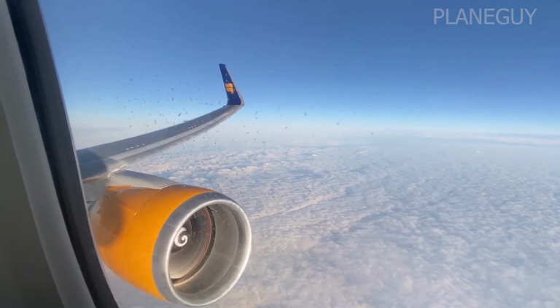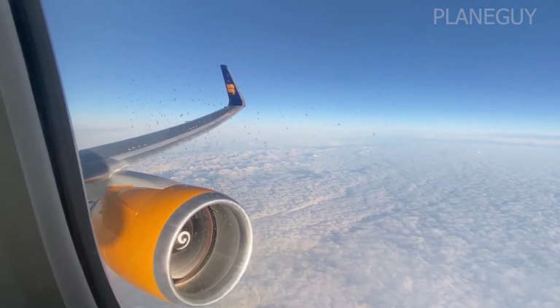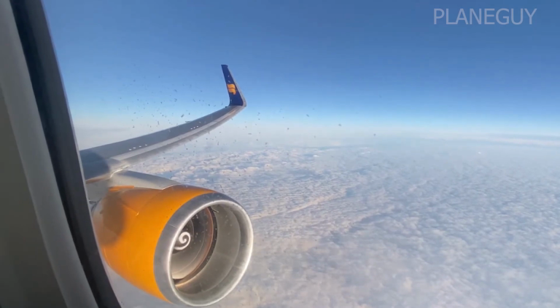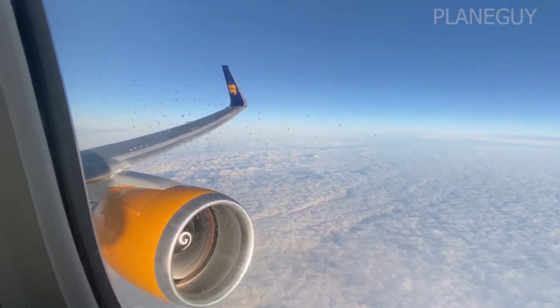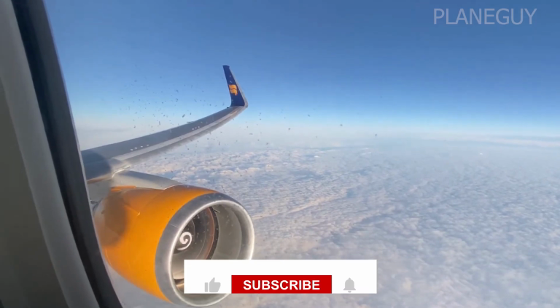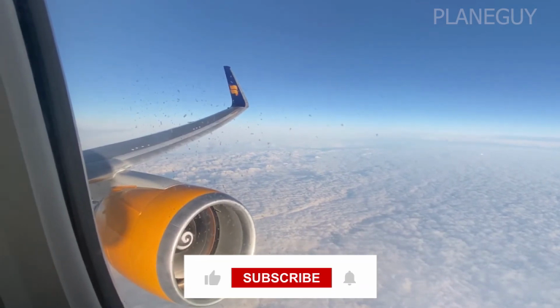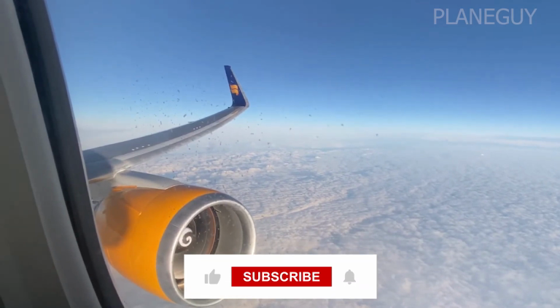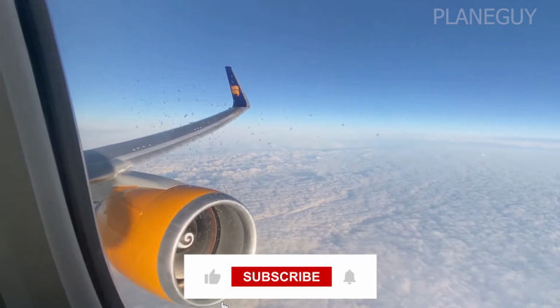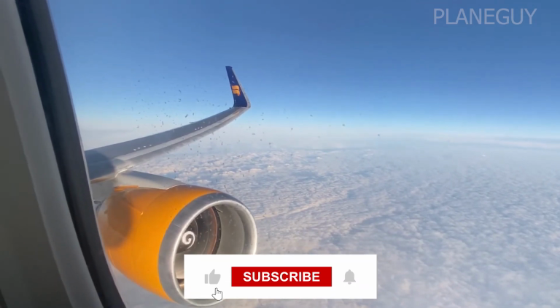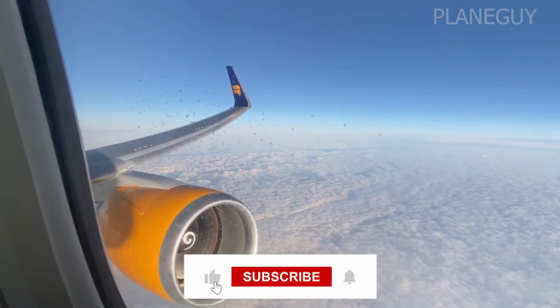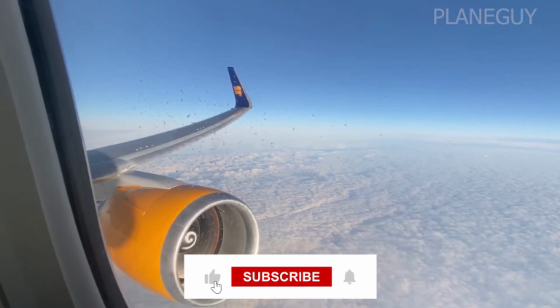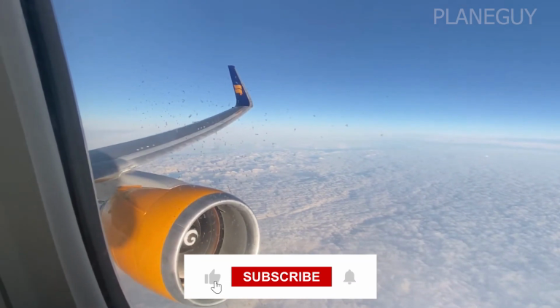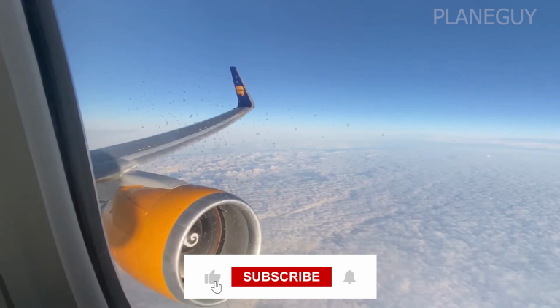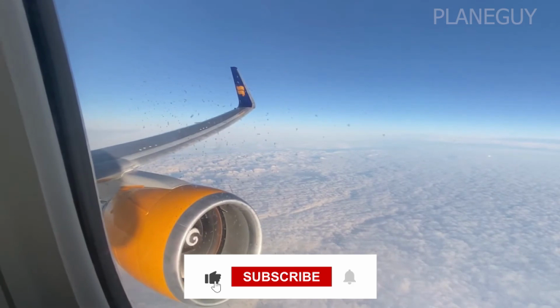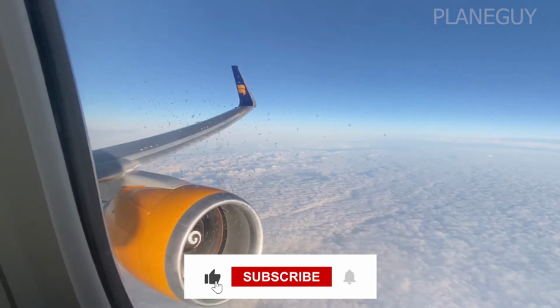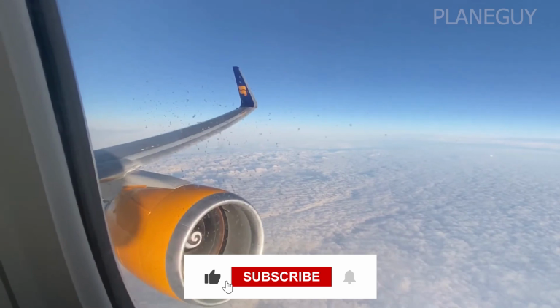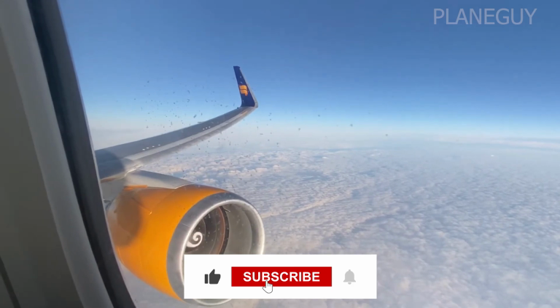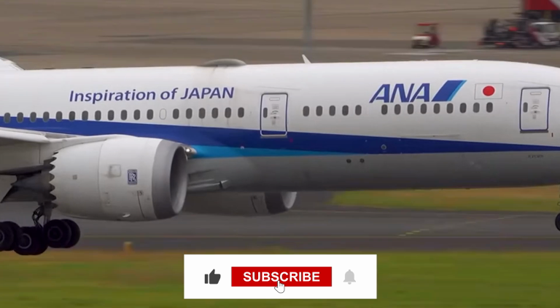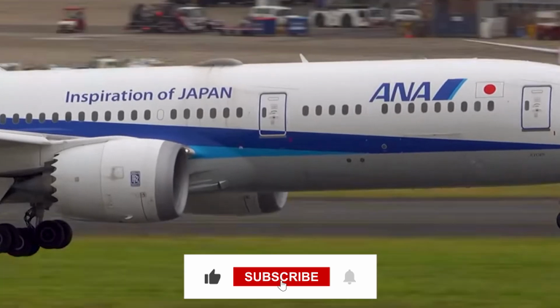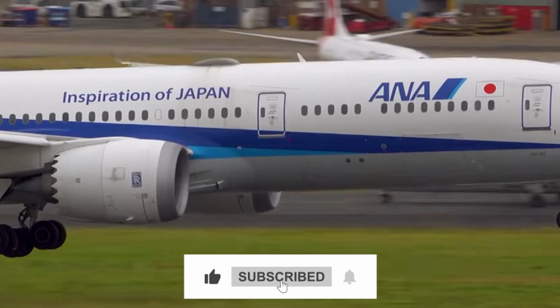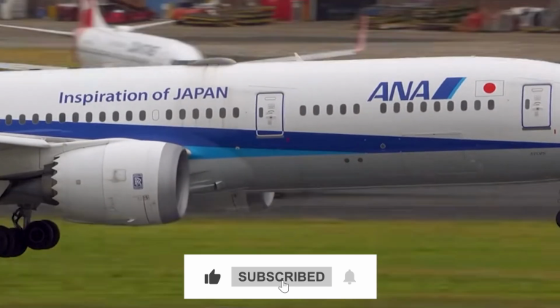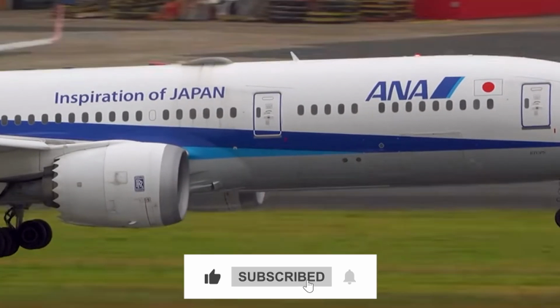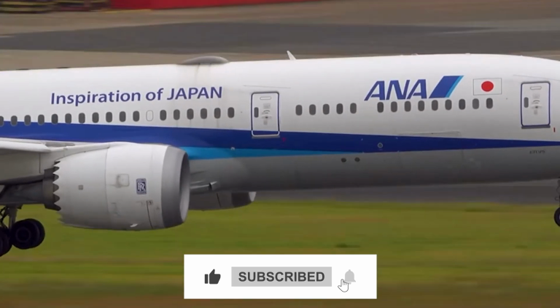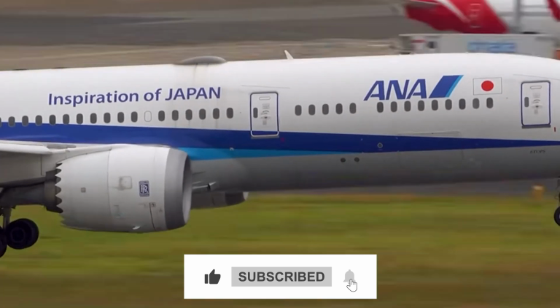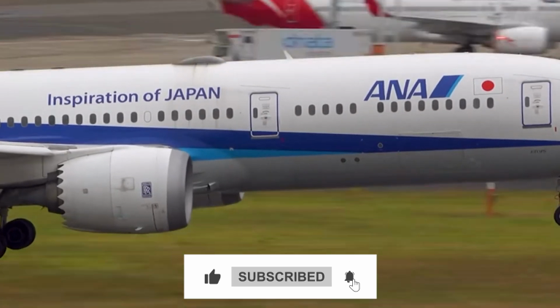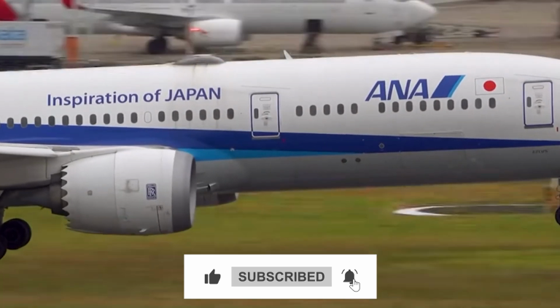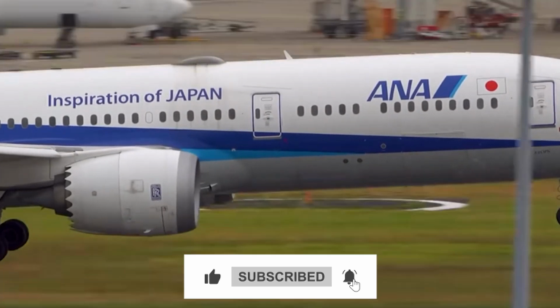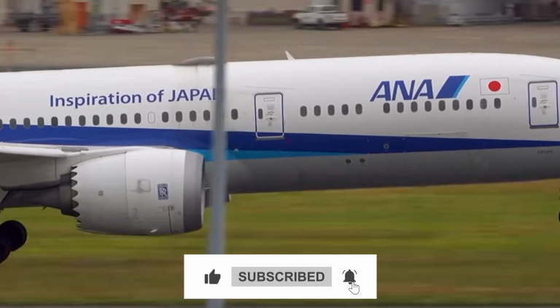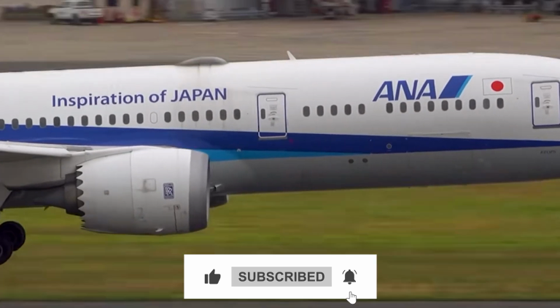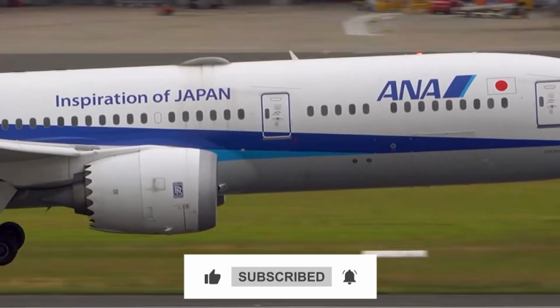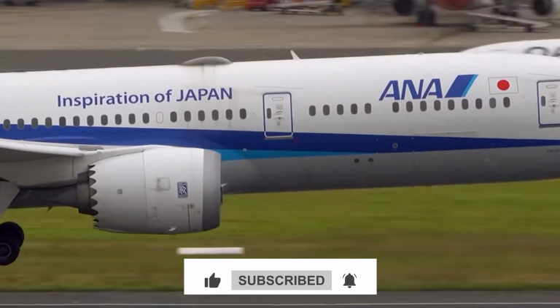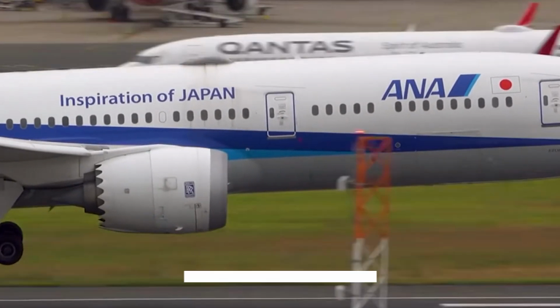And hey, if you're into stories that make flying make sense, subscribe to JetLogic so you don't miss the next one.